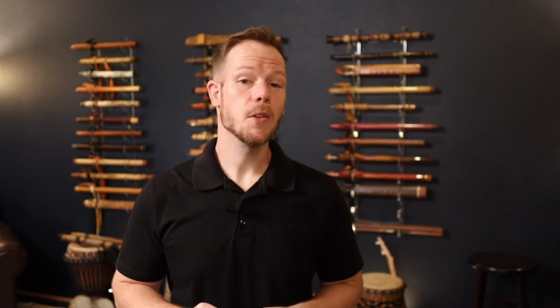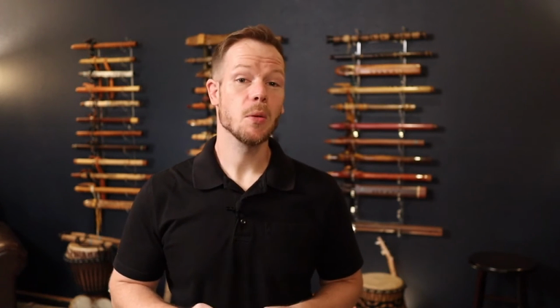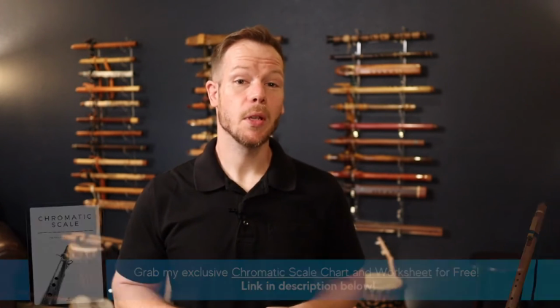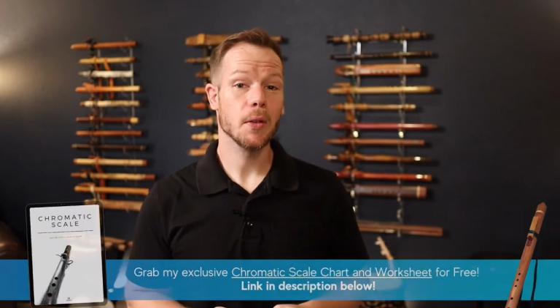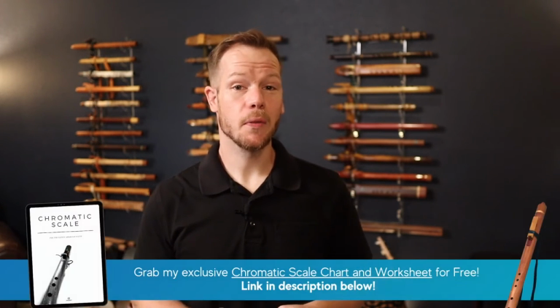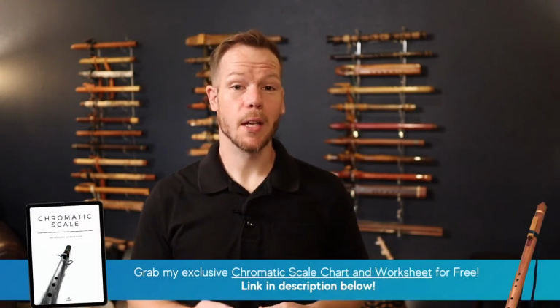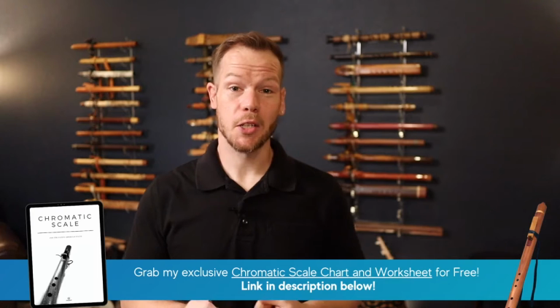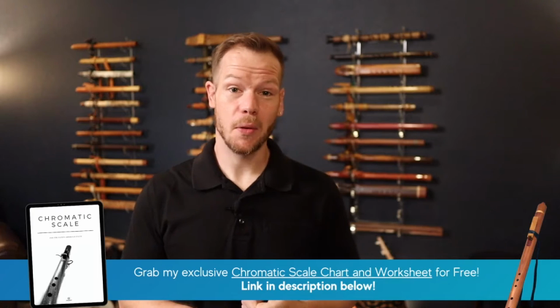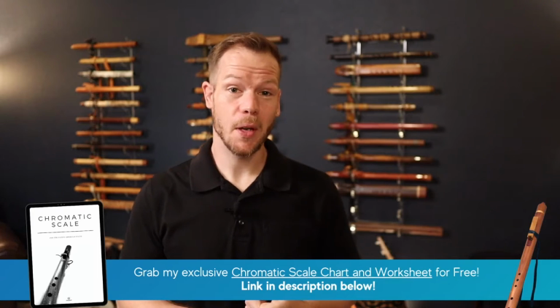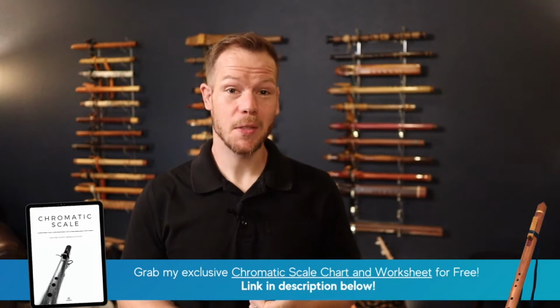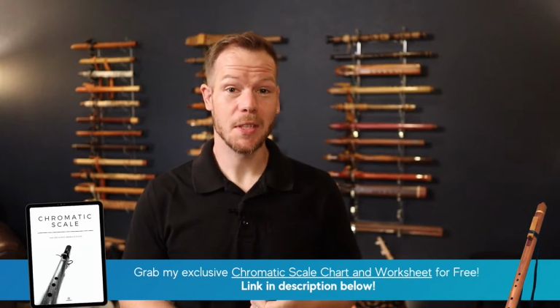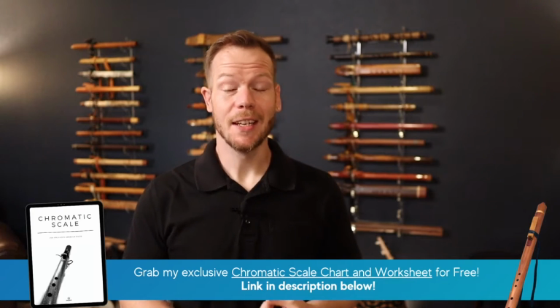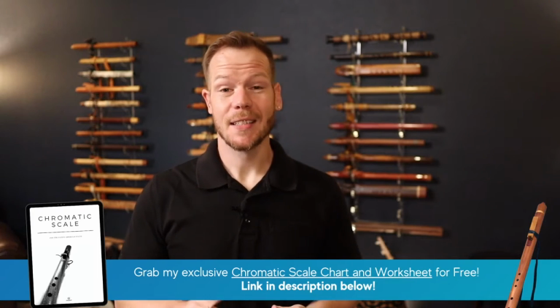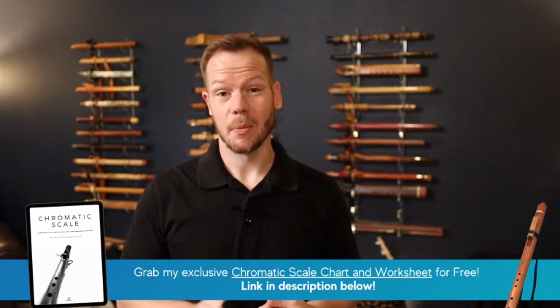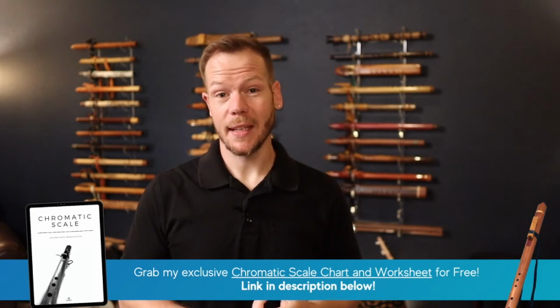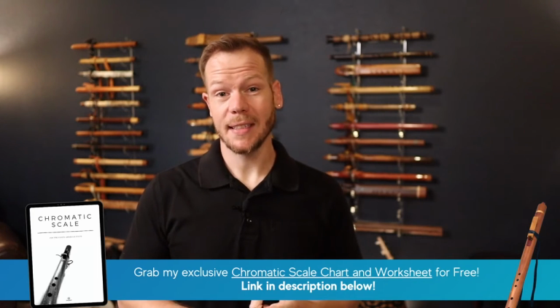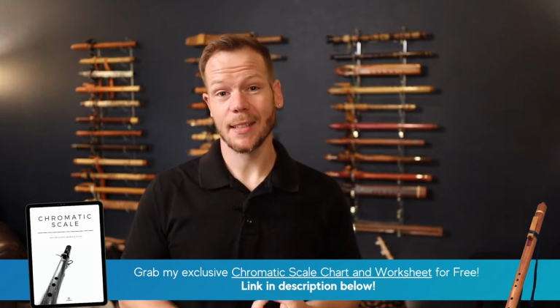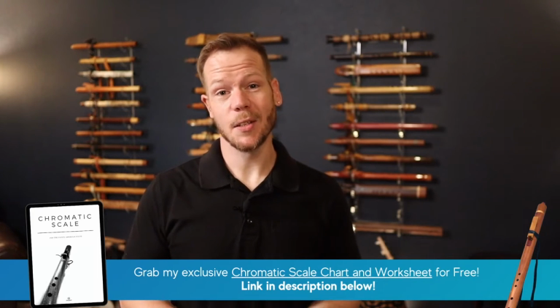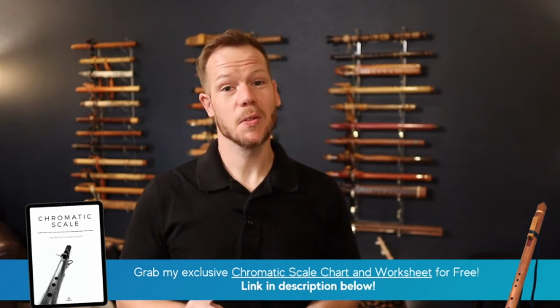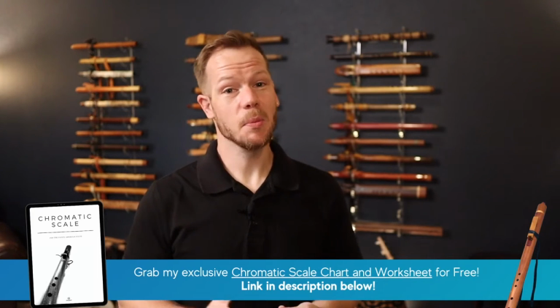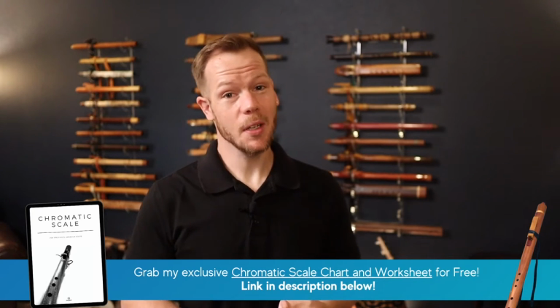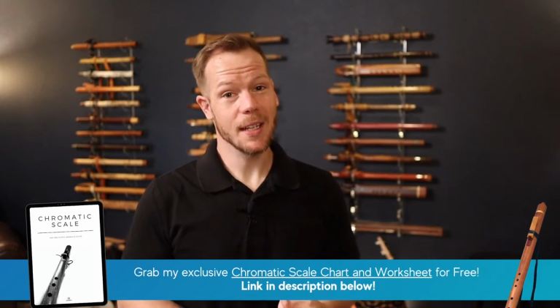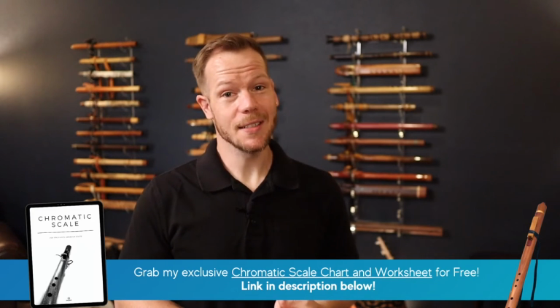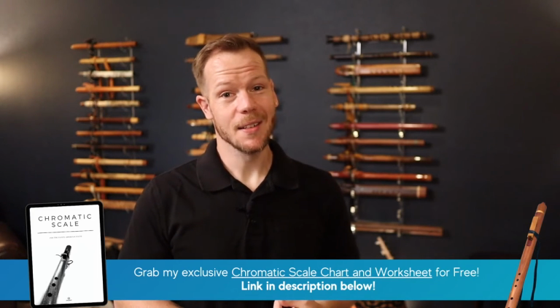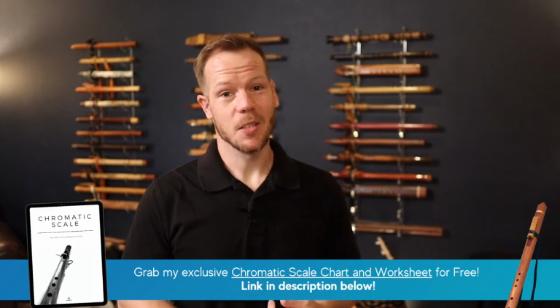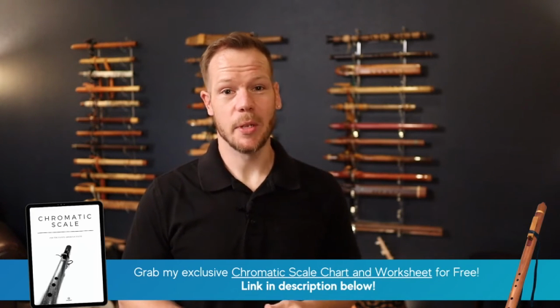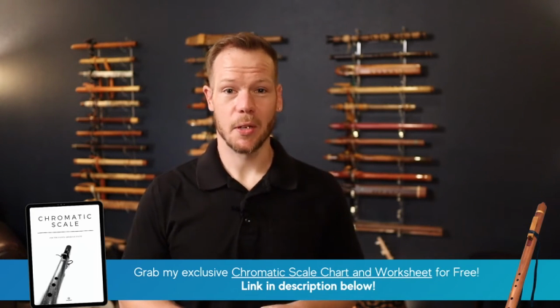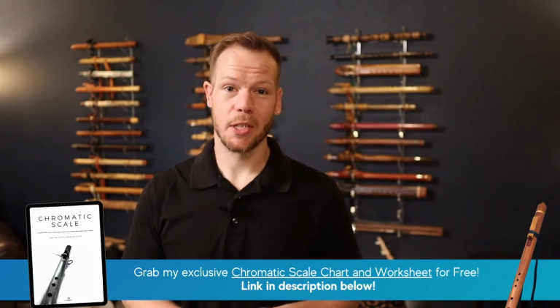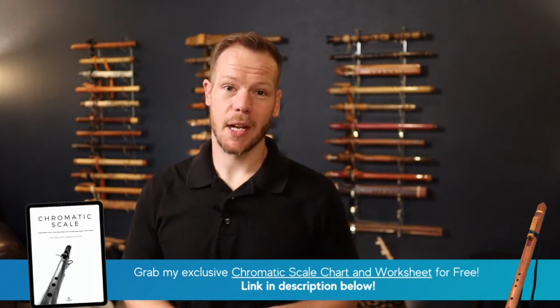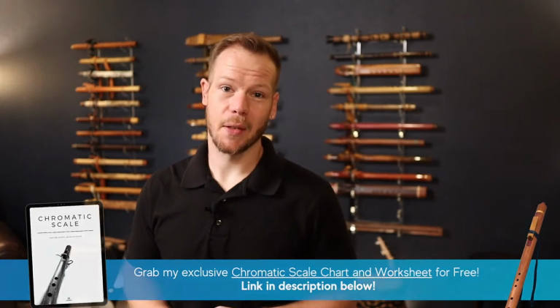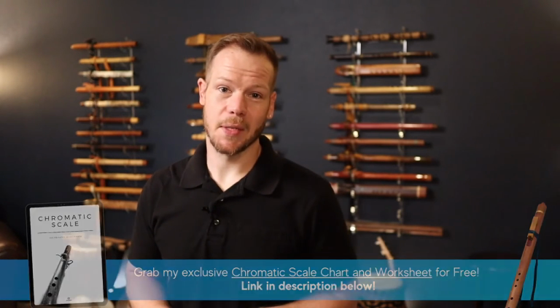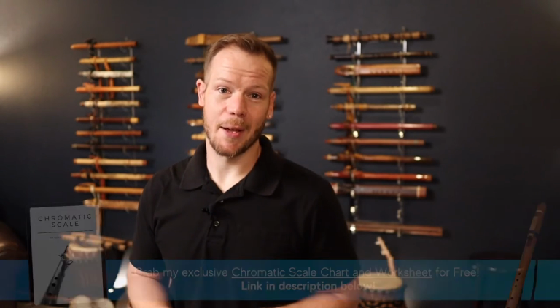Also below you'll find show notes, some links, and also some goodies, so be sure to check those out.